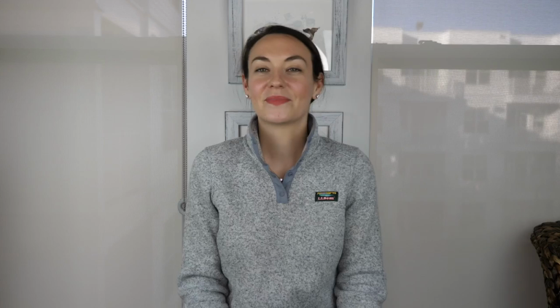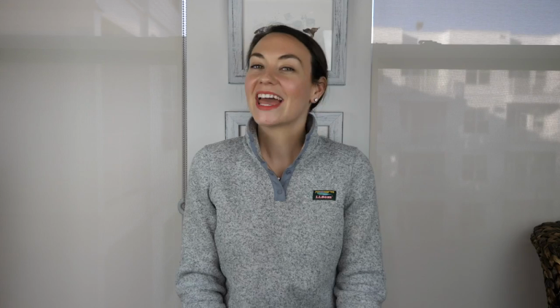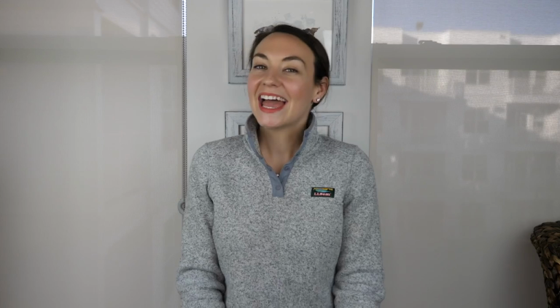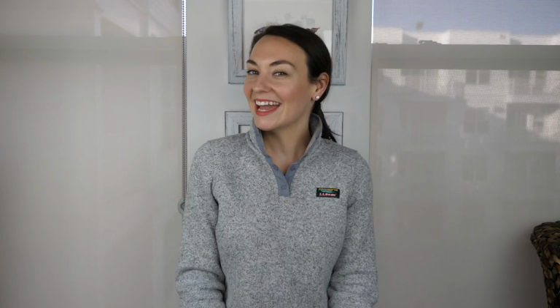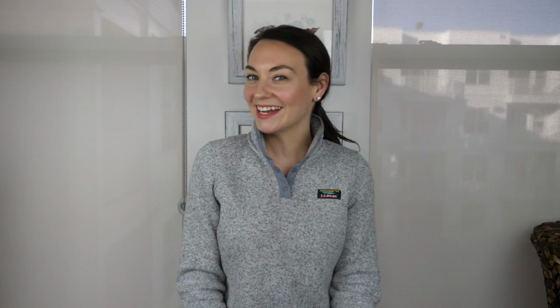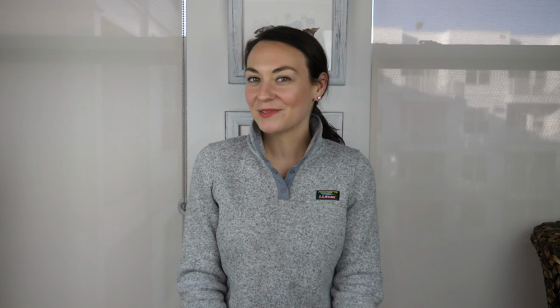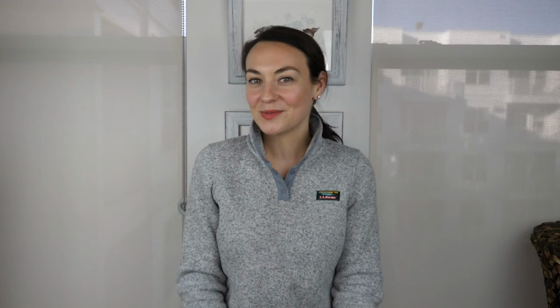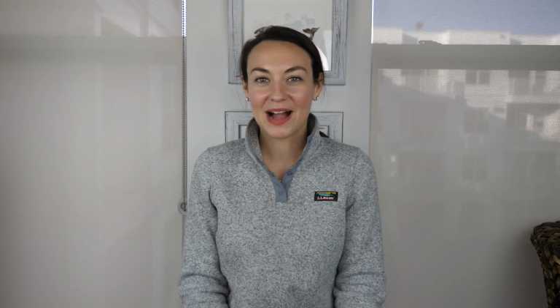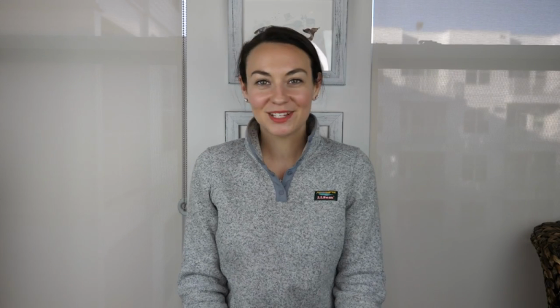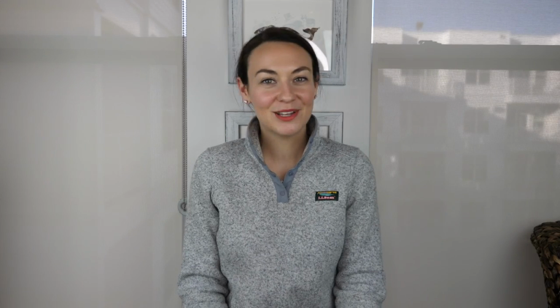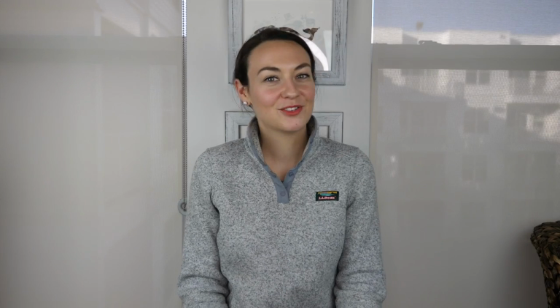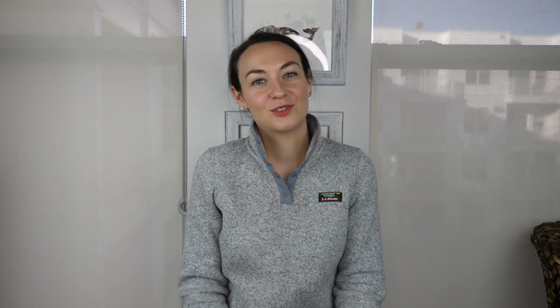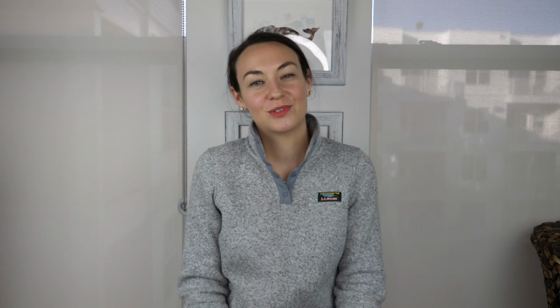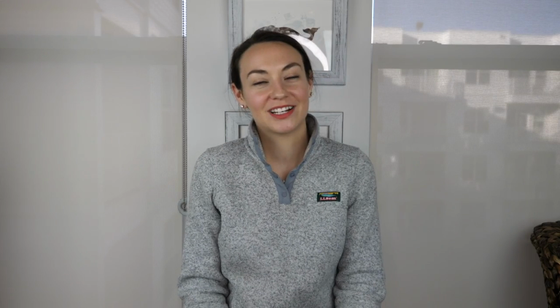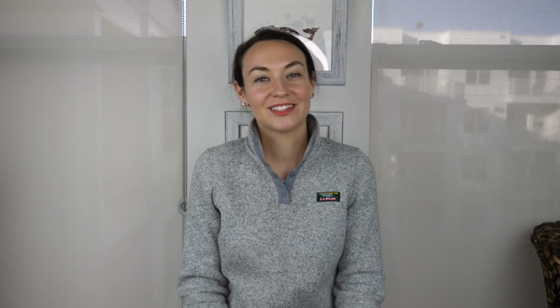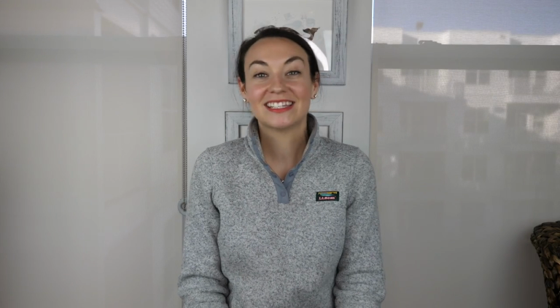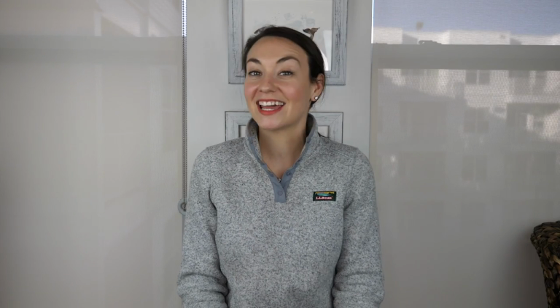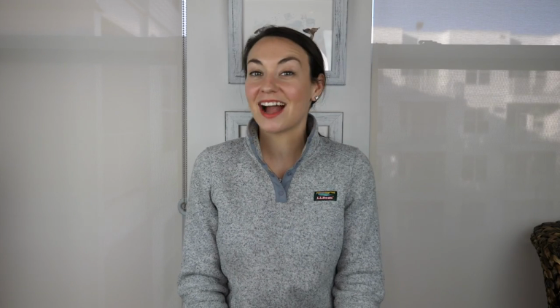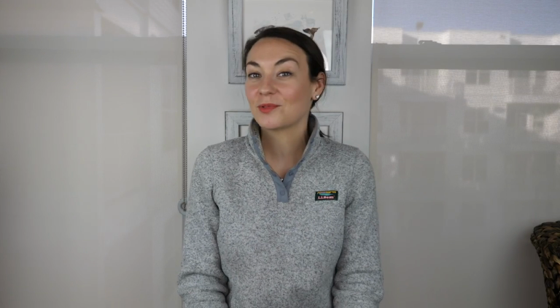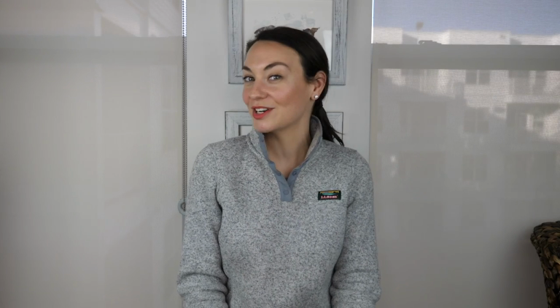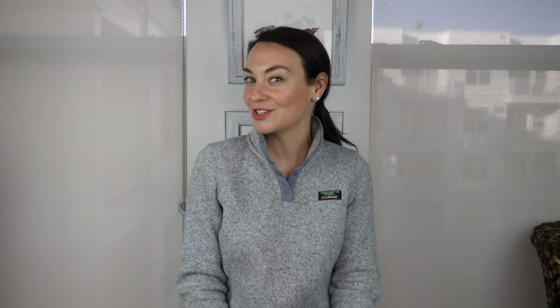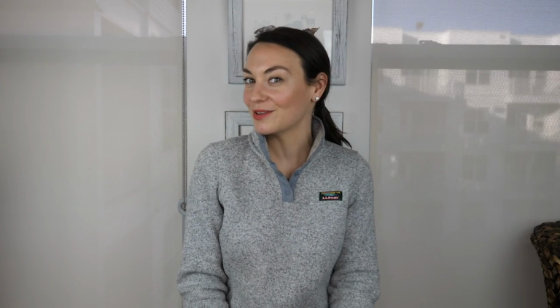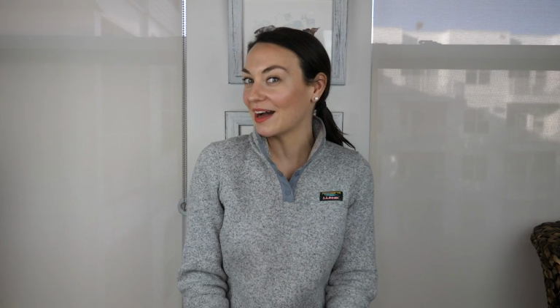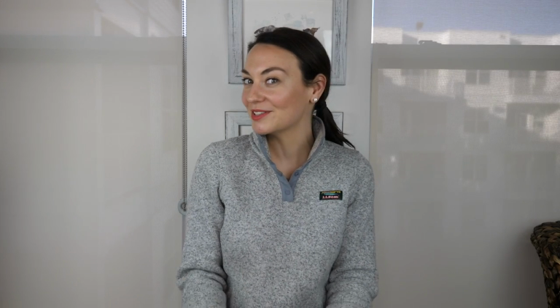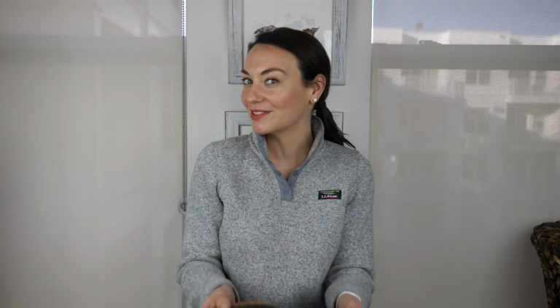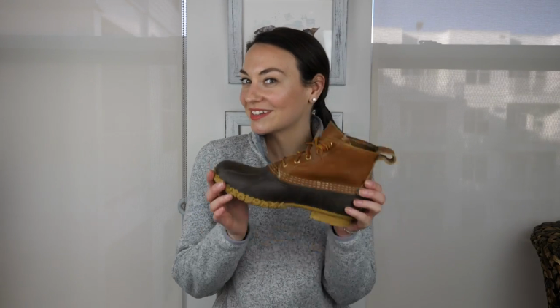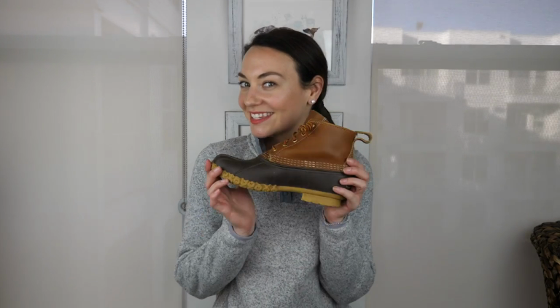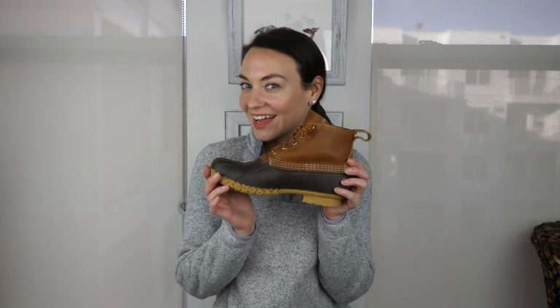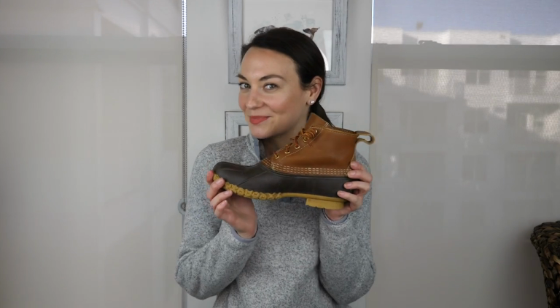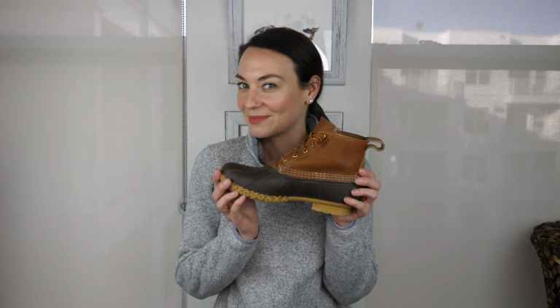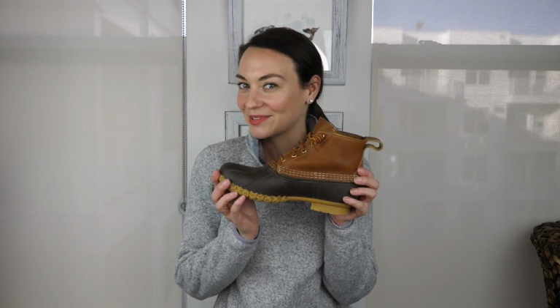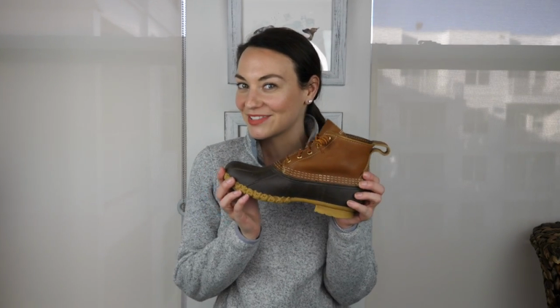Hey guys, welcome back to my YouTube channel. Today, I'm going to show you how to tie your bean boots.